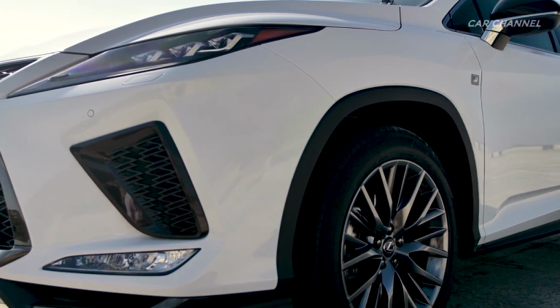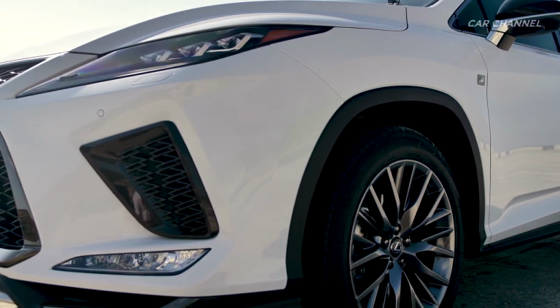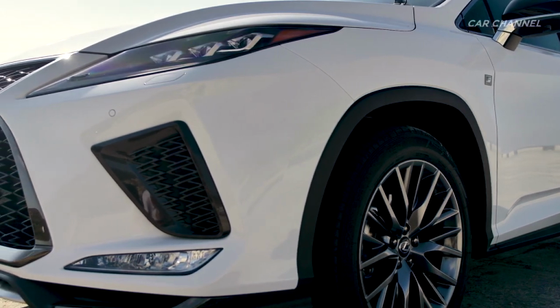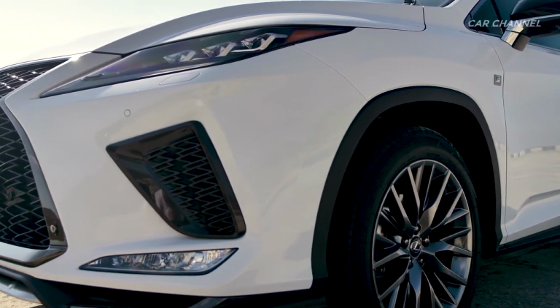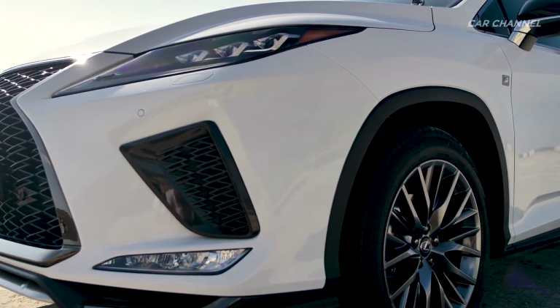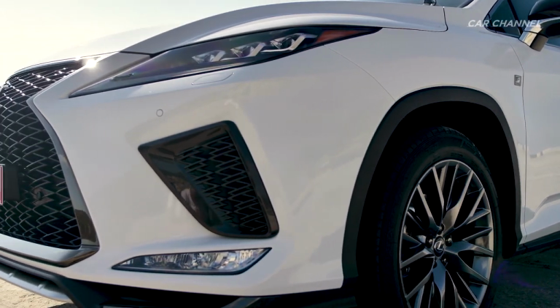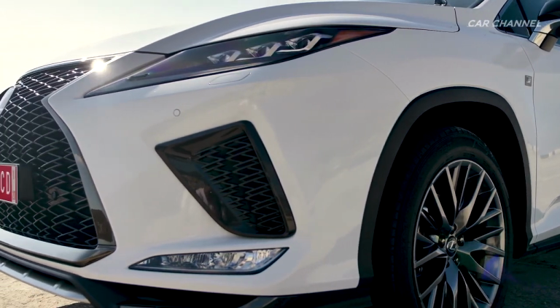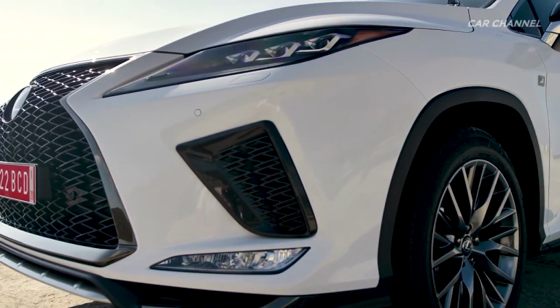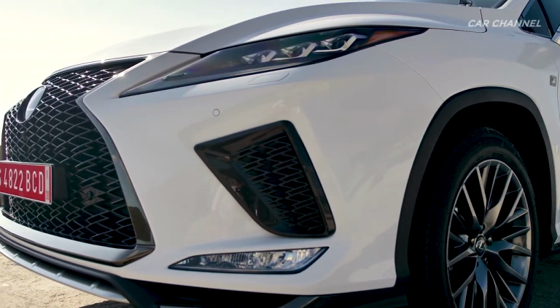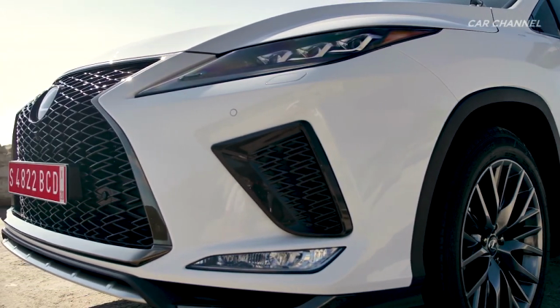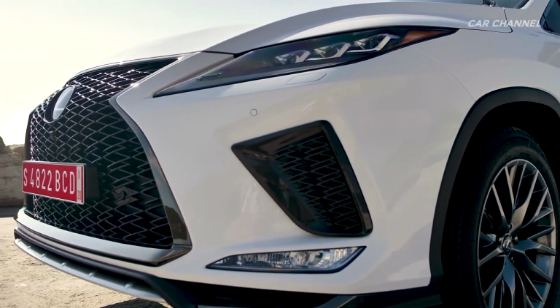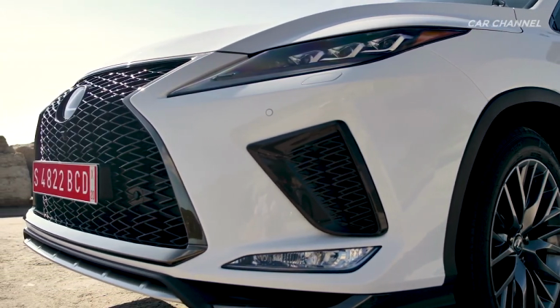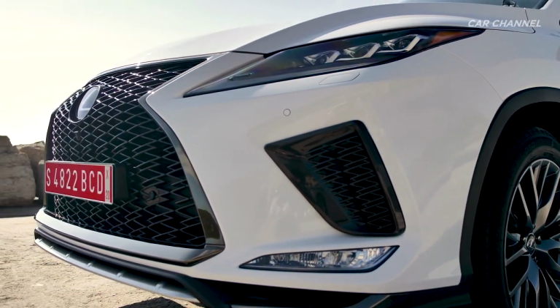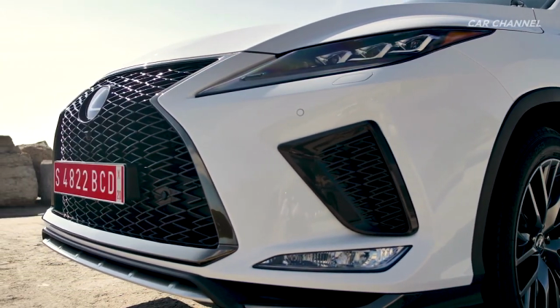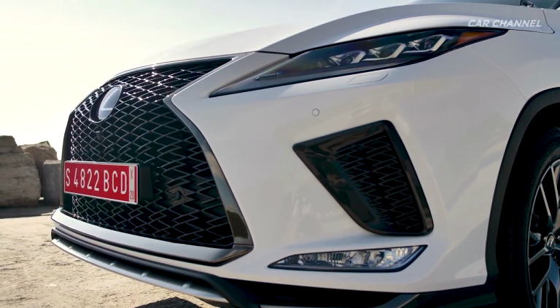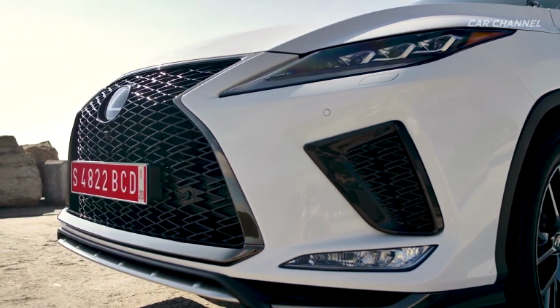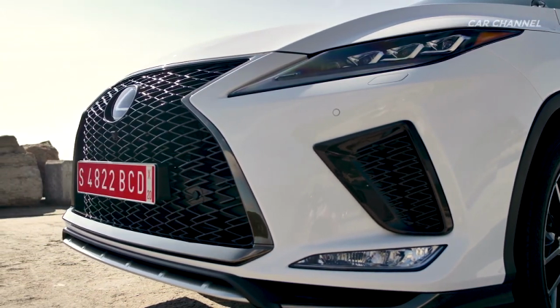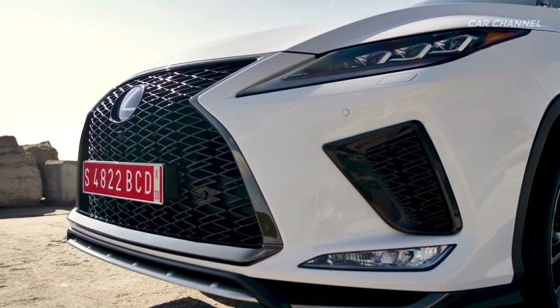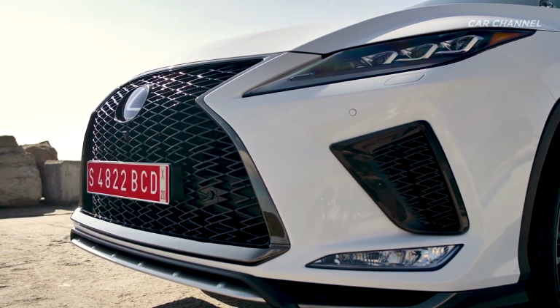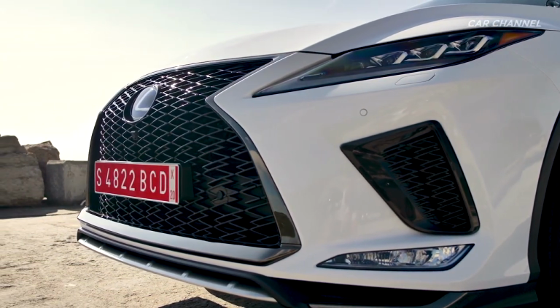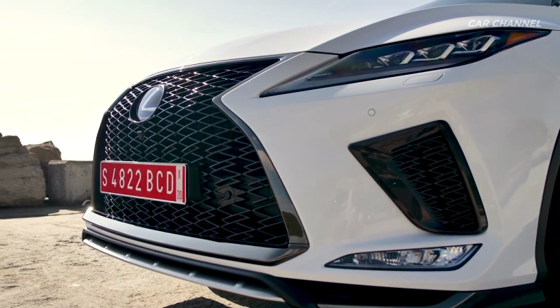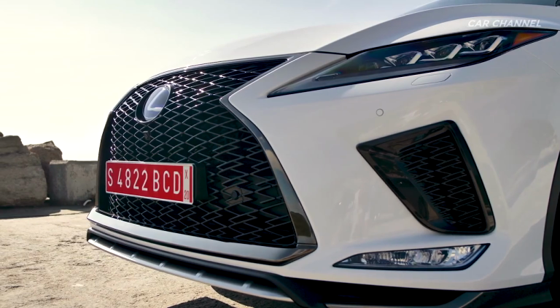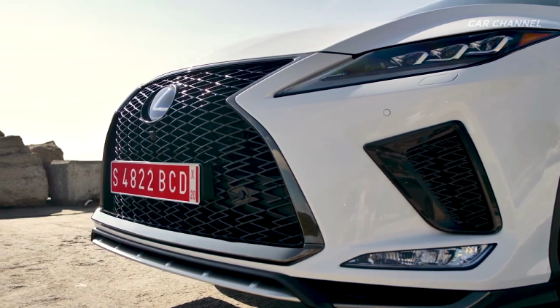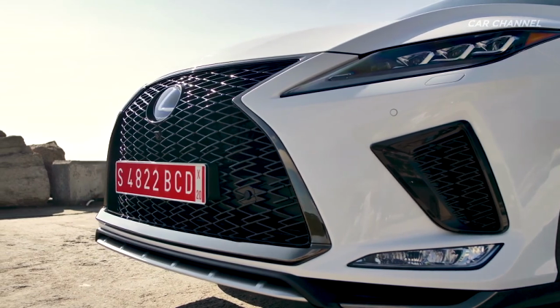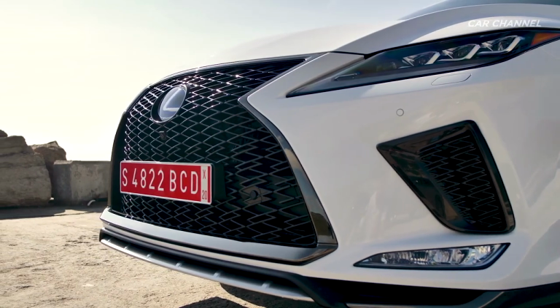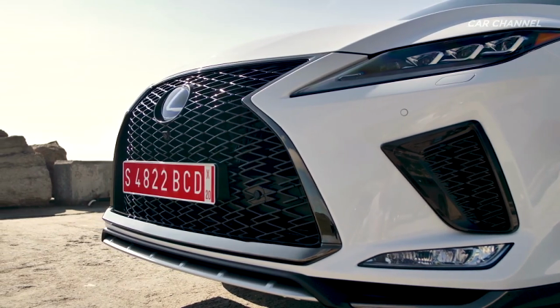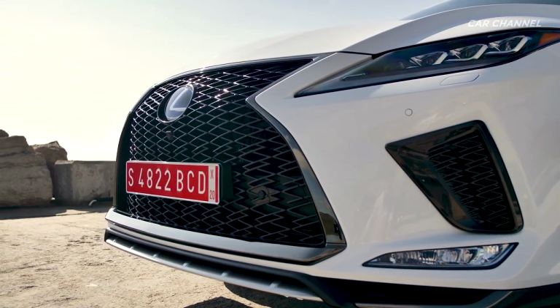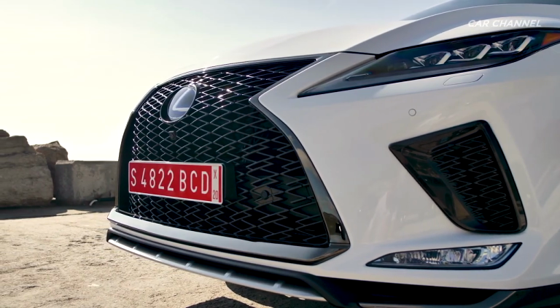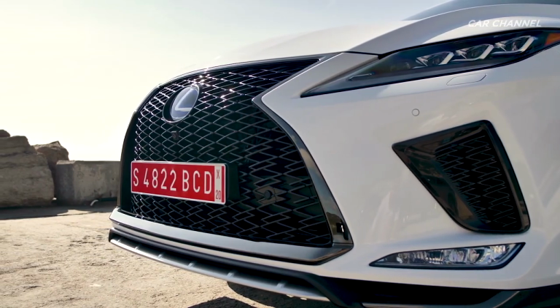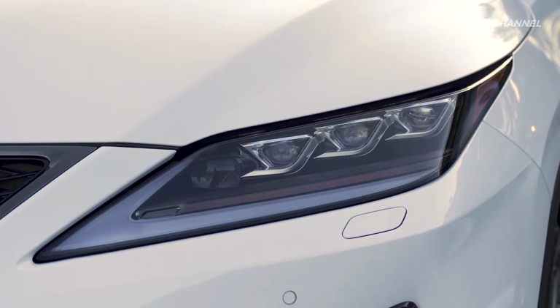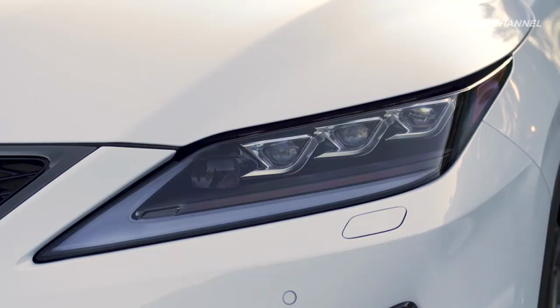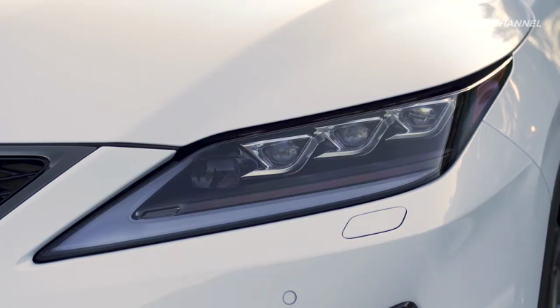The angles of the grille surround are also echoed by the angles used at each corner of the bumper, to smooth the visual flow across the front.